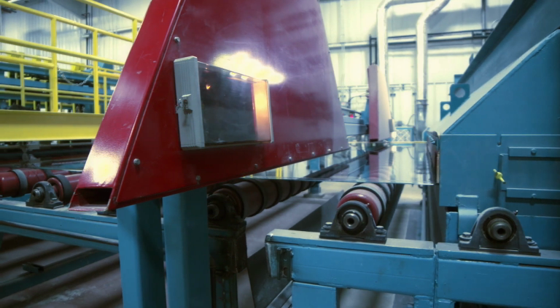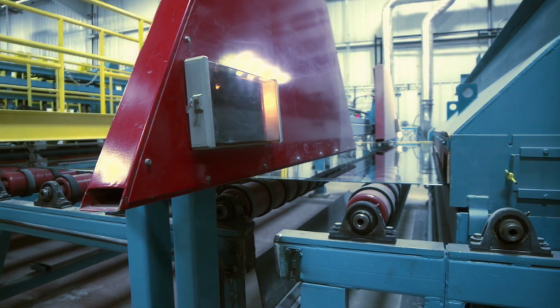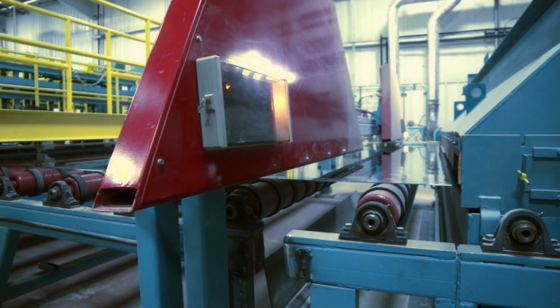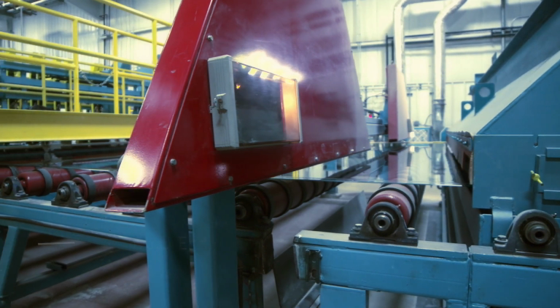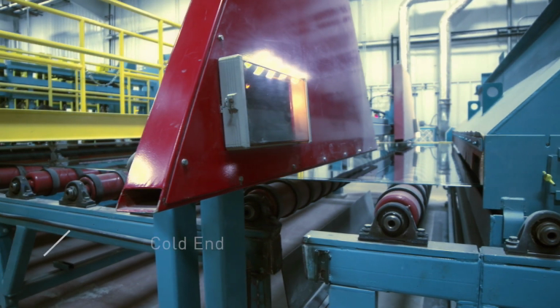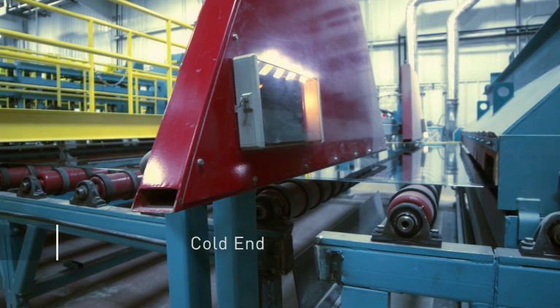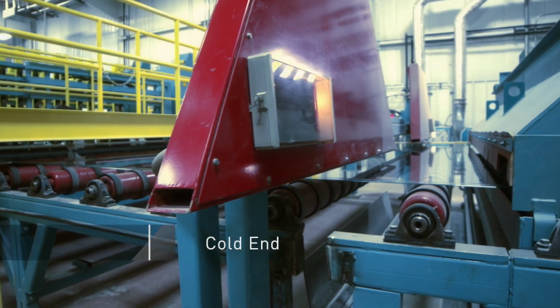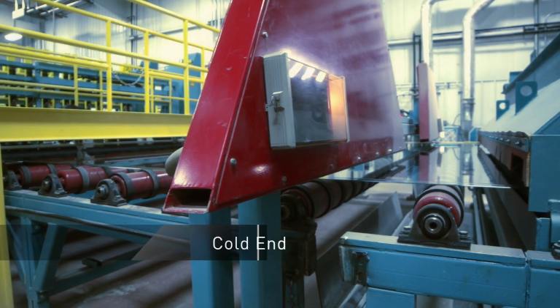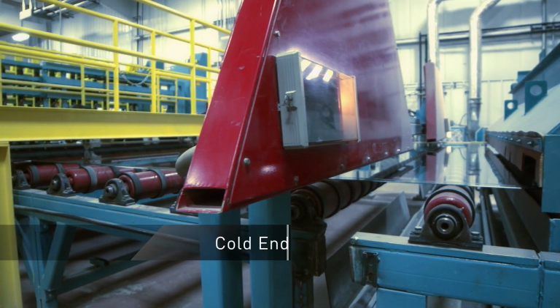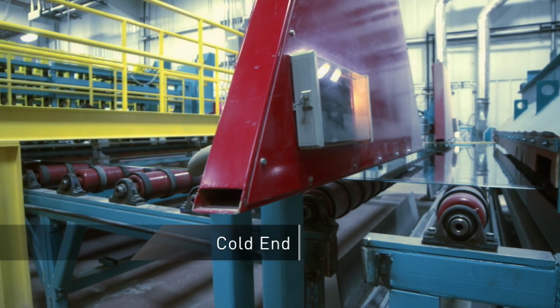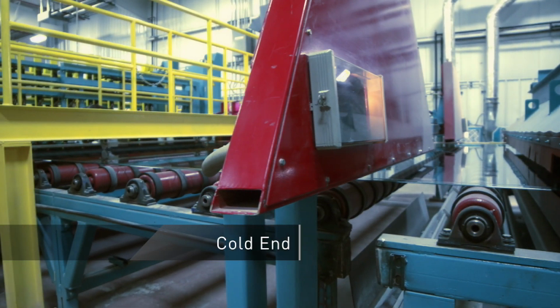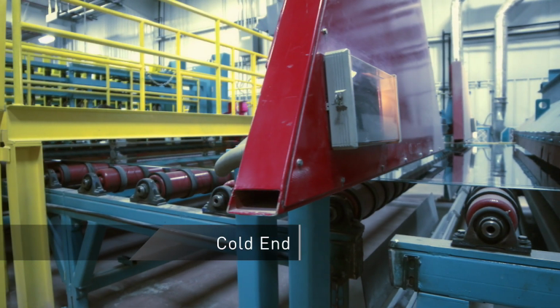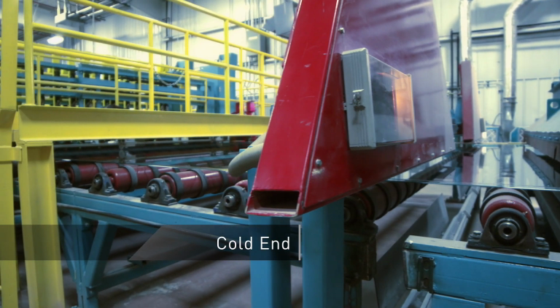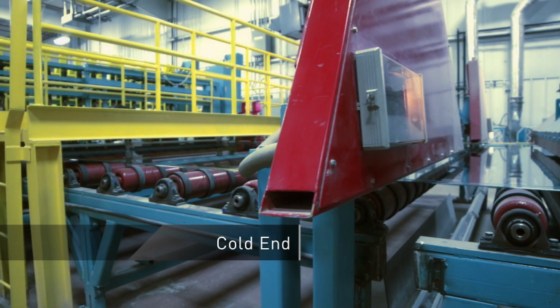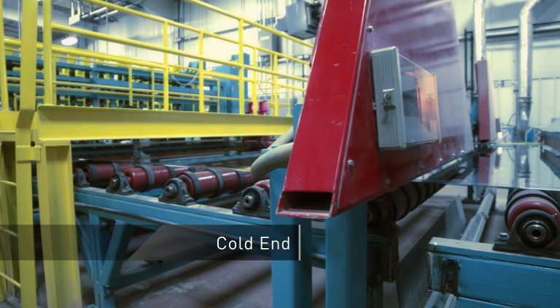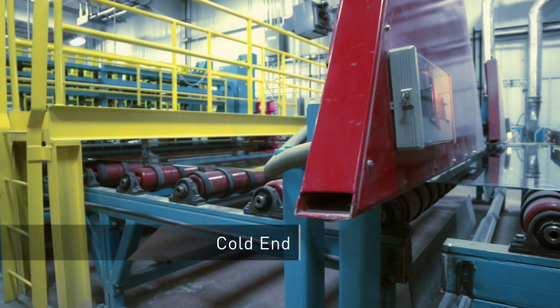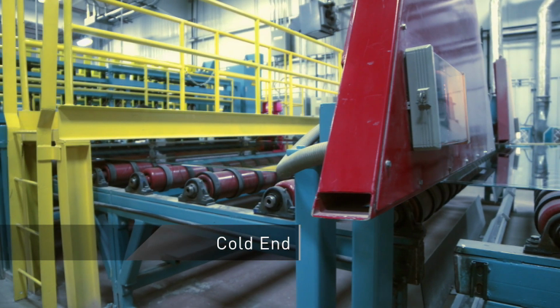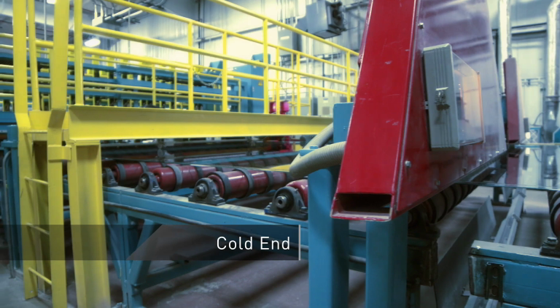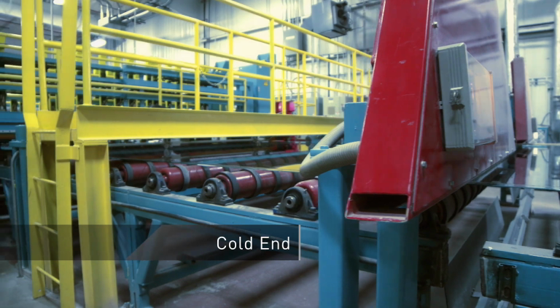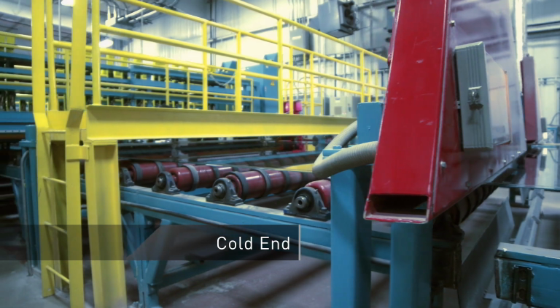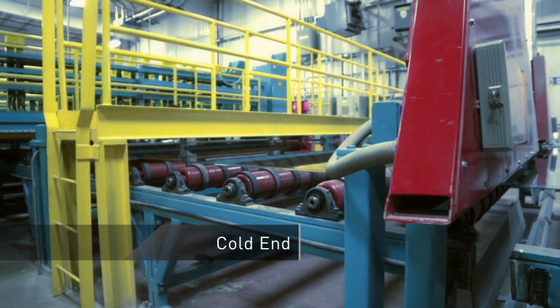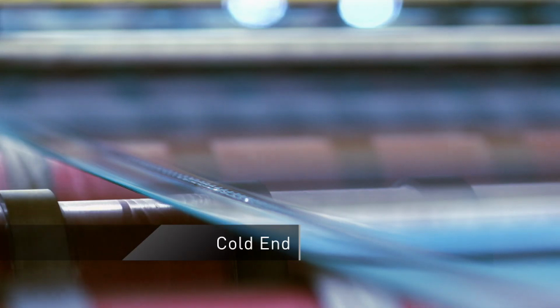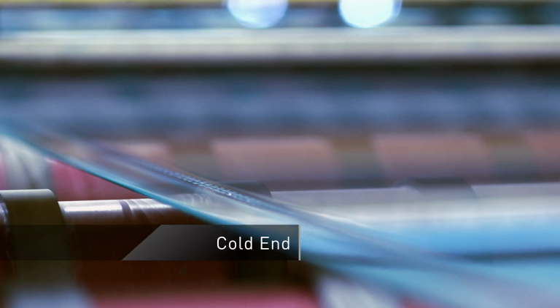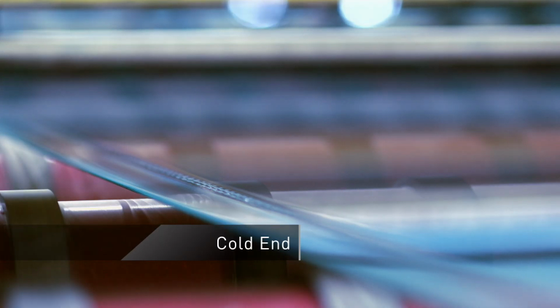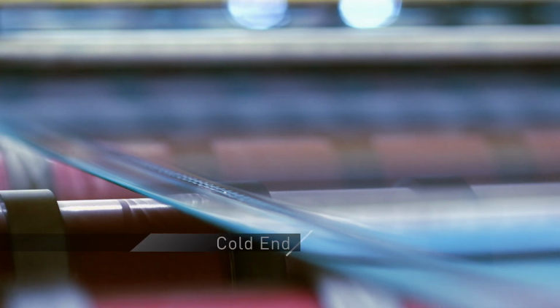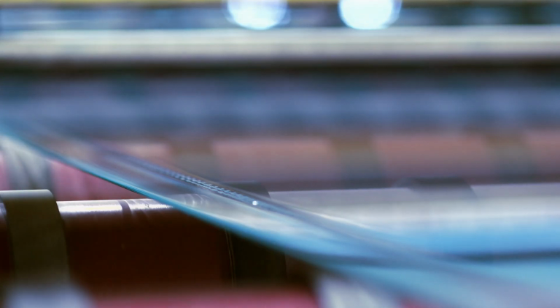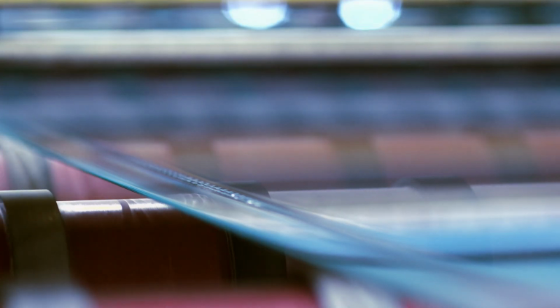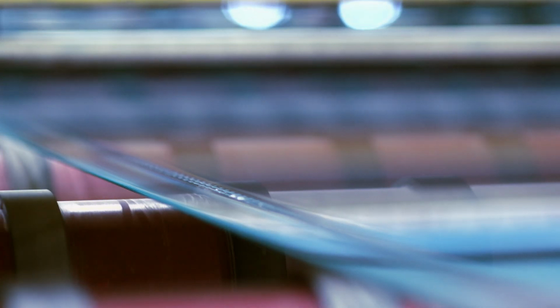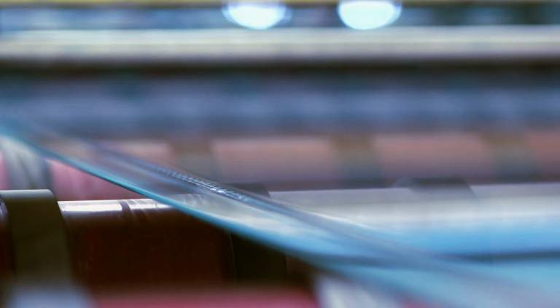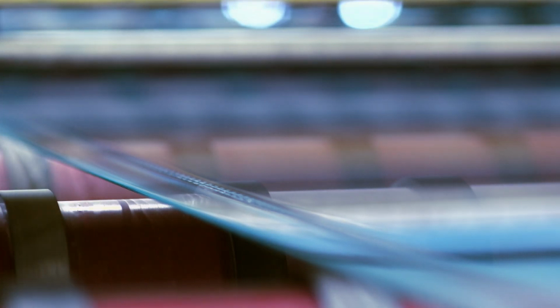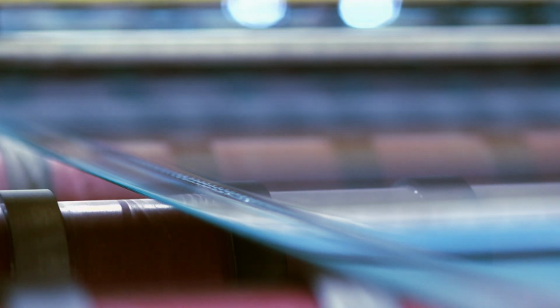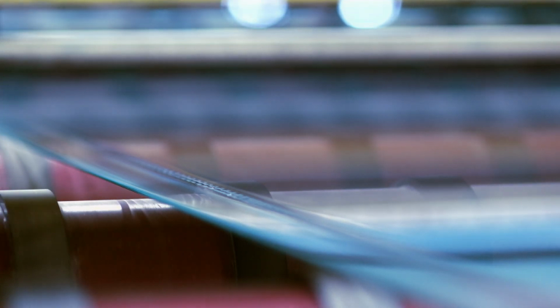20 miles of glass ribbon pass through the plant's cold end, producing more than 600 tons of glass each day.